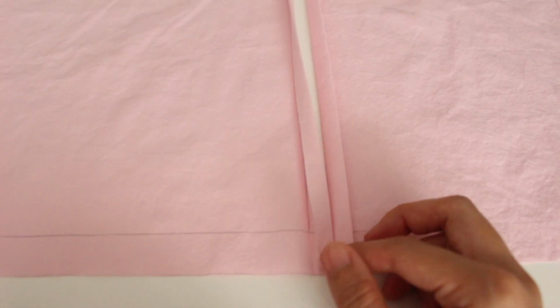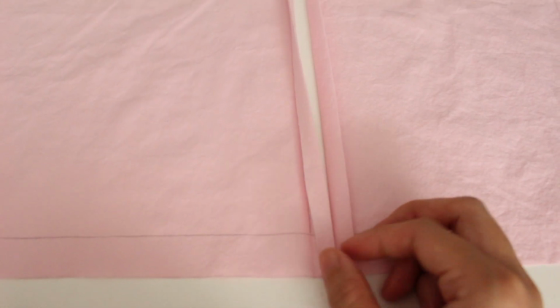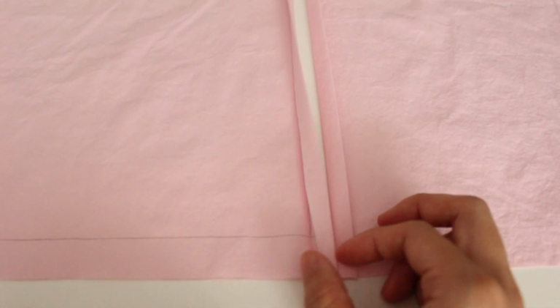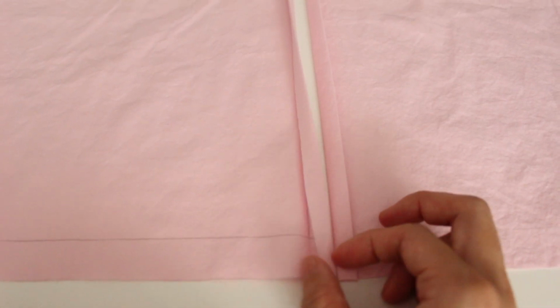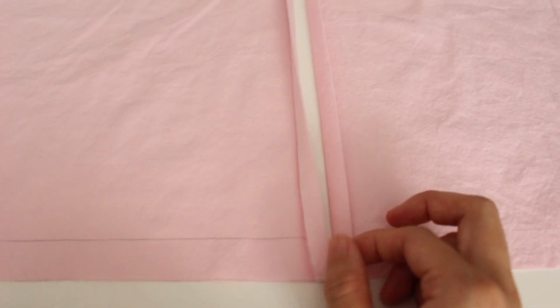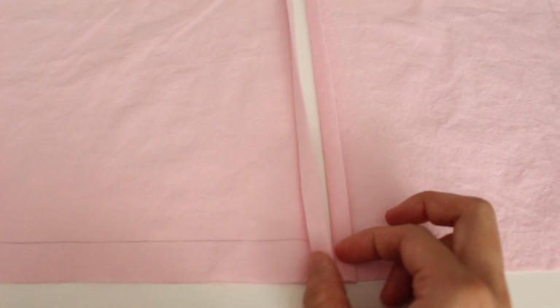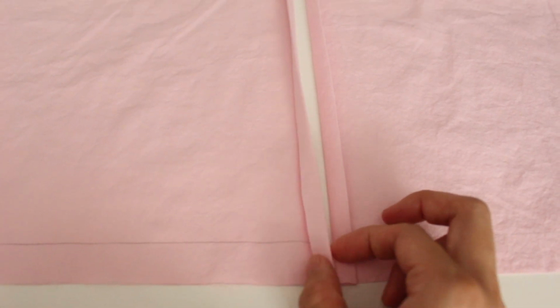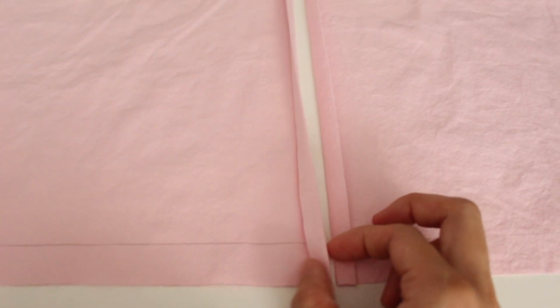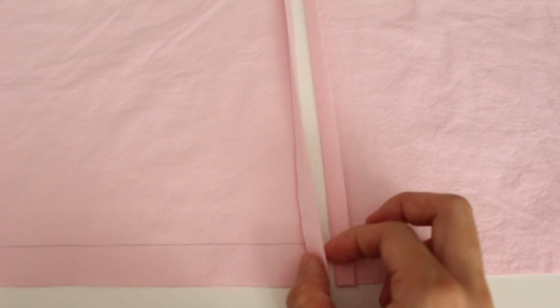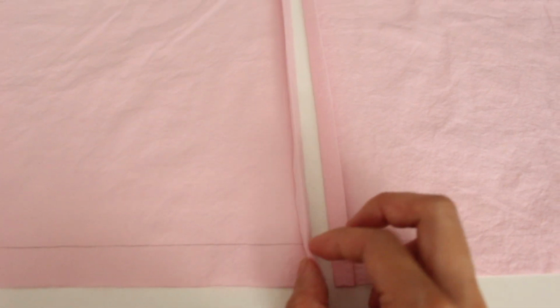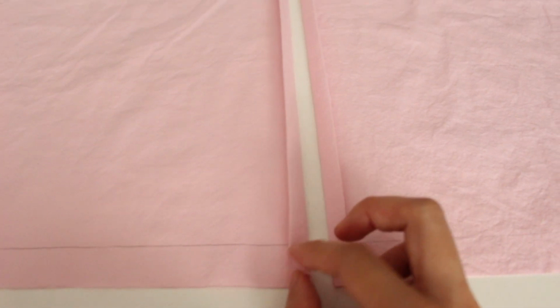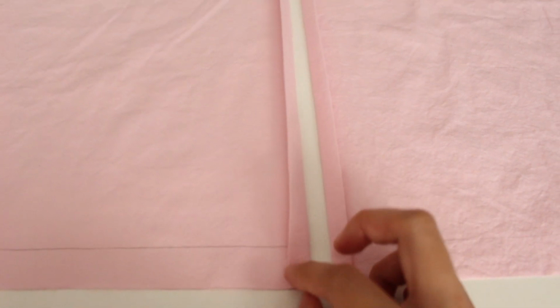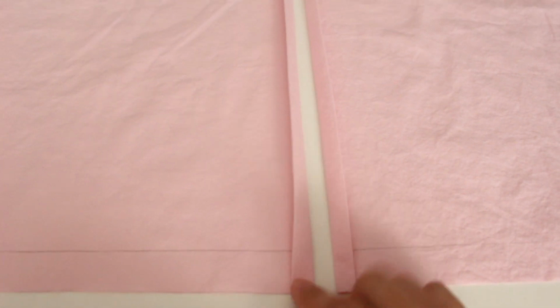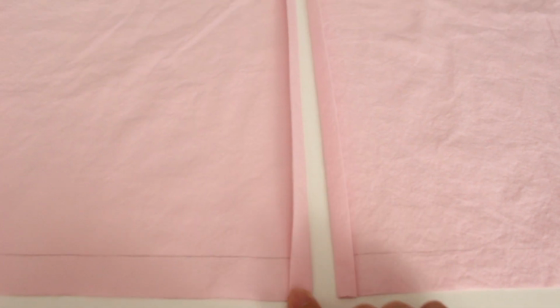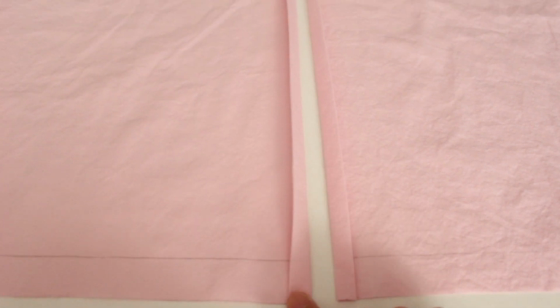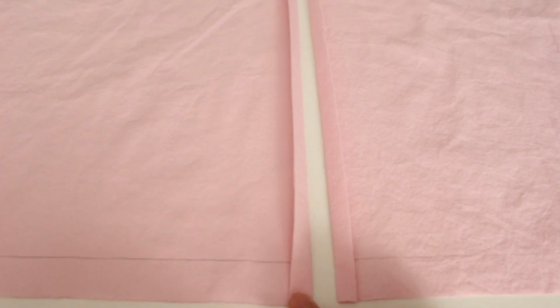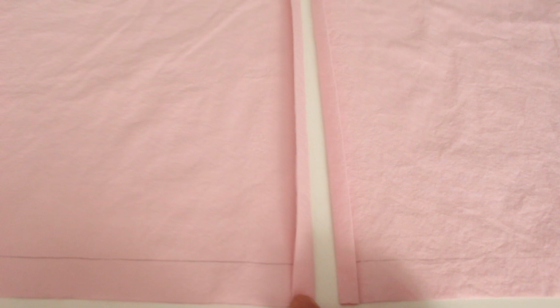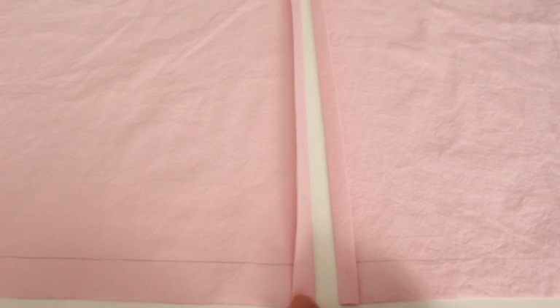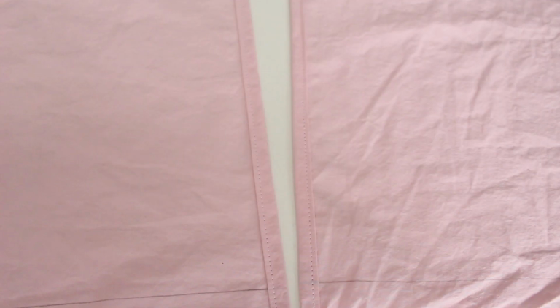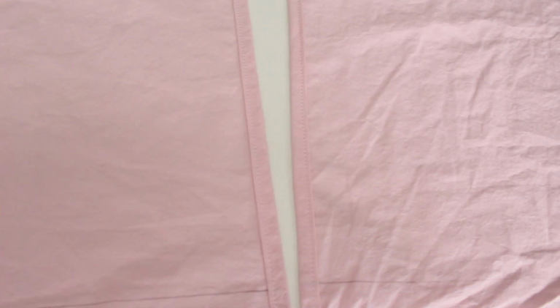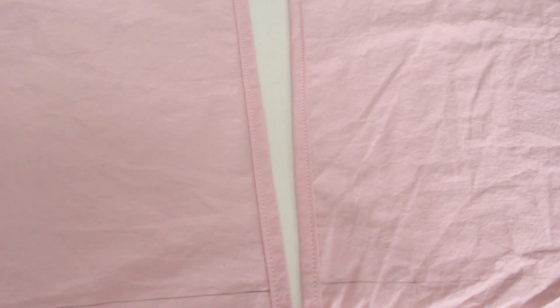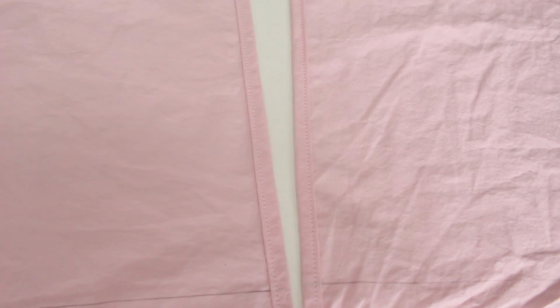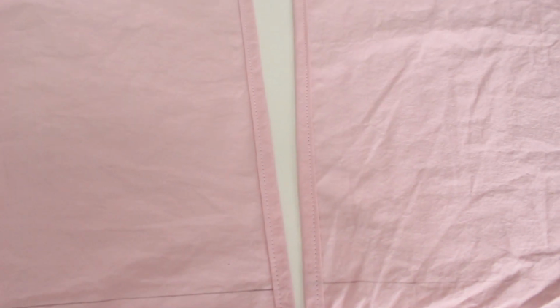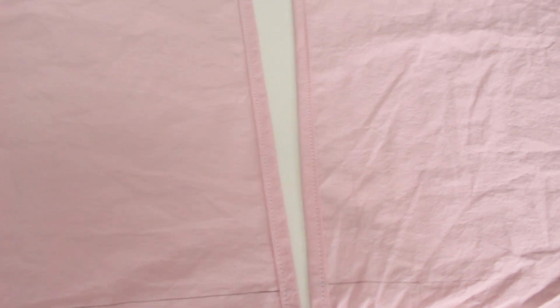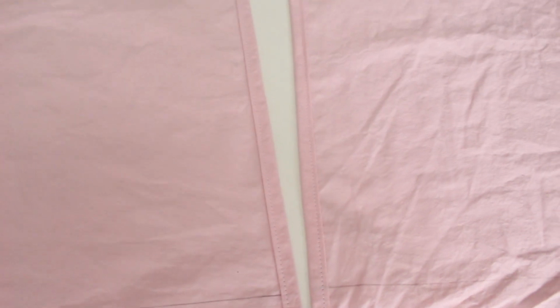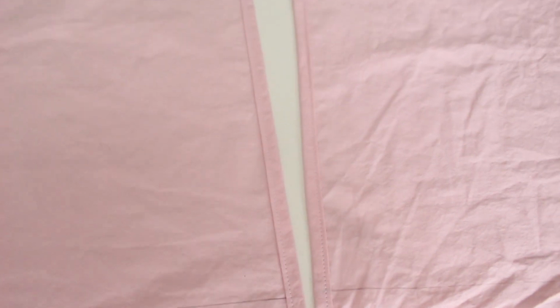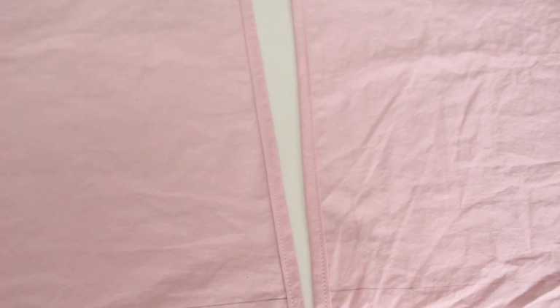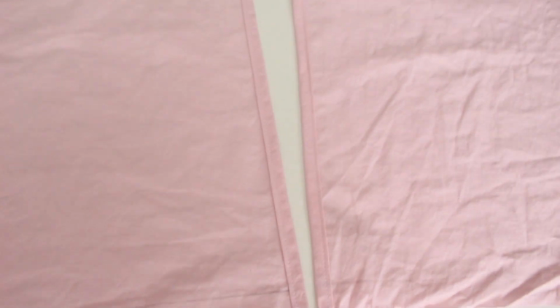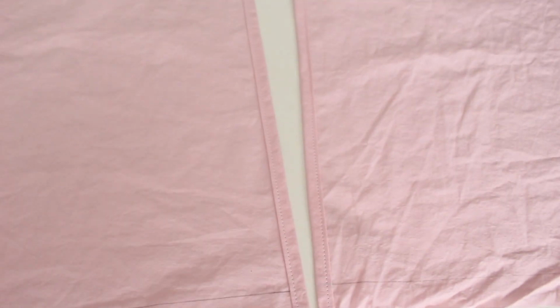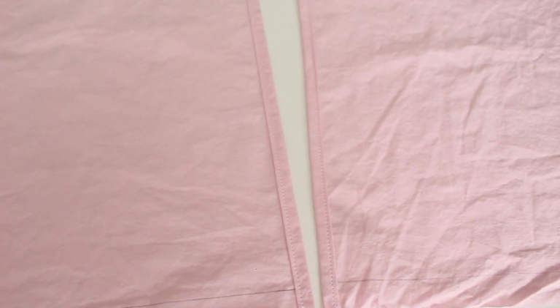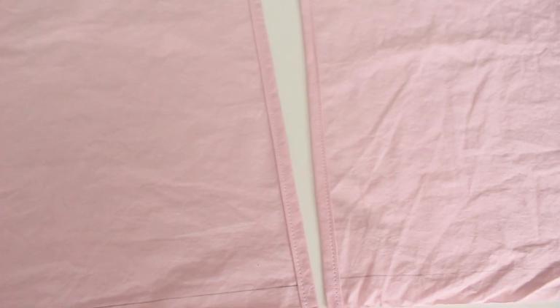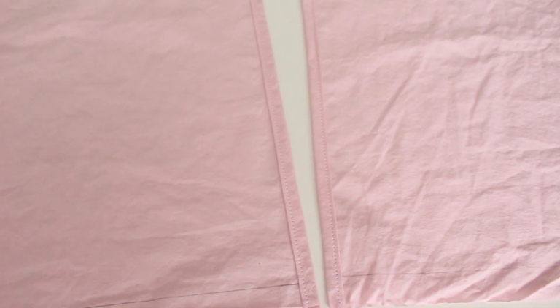Fold the edge to the 1 inch mark and fold it over again, then sew it. Repeat this with the other piece.